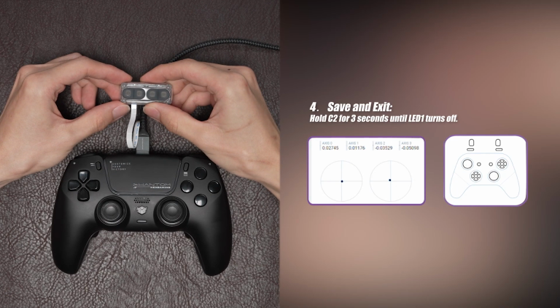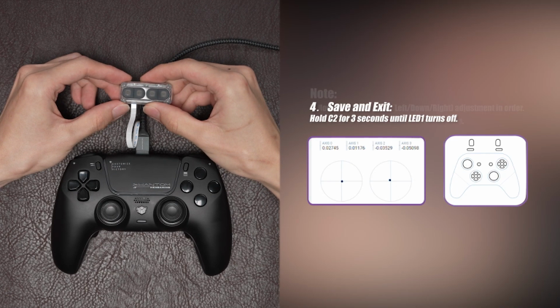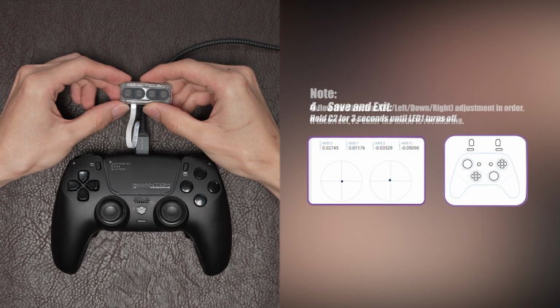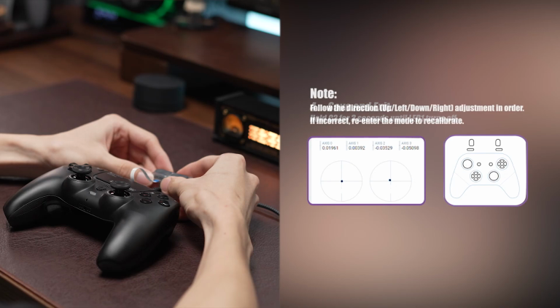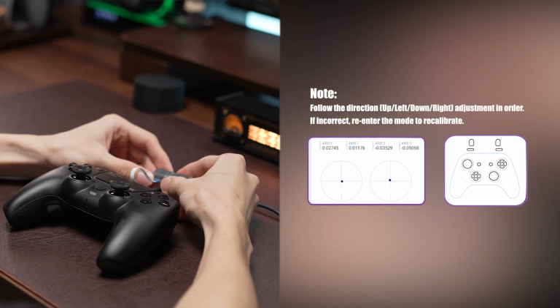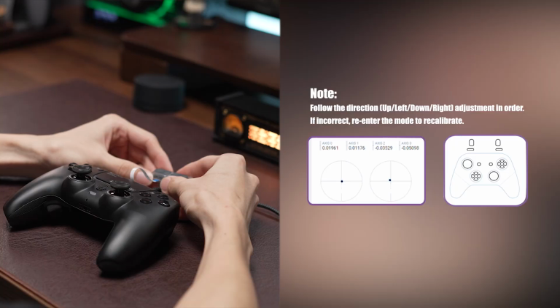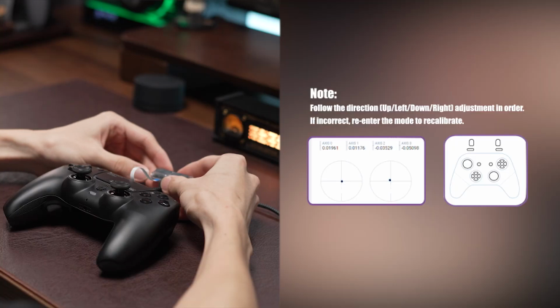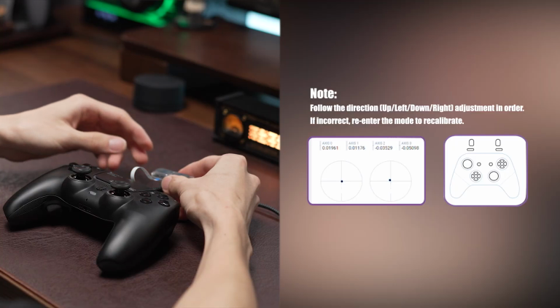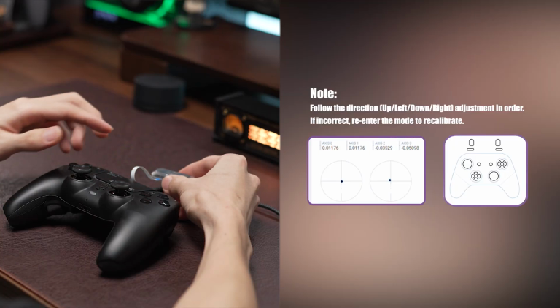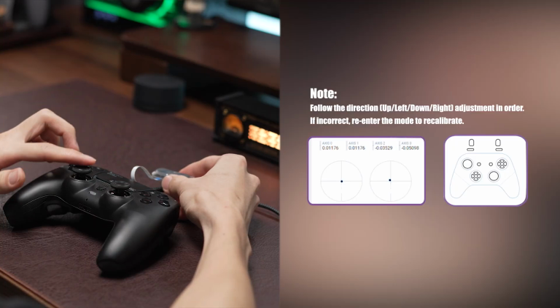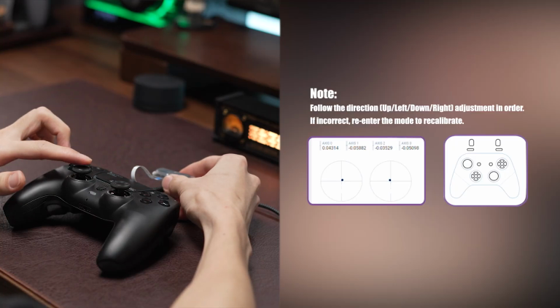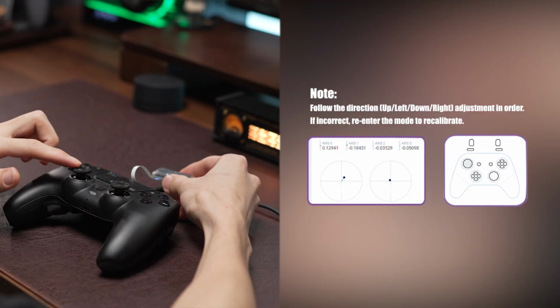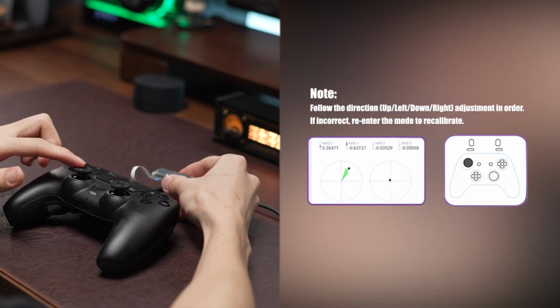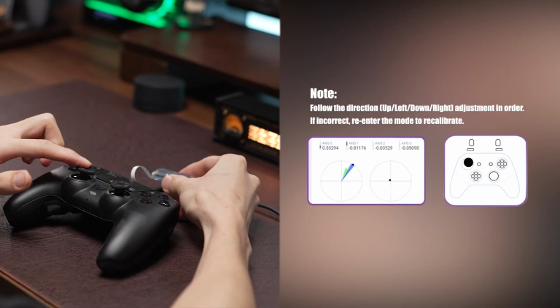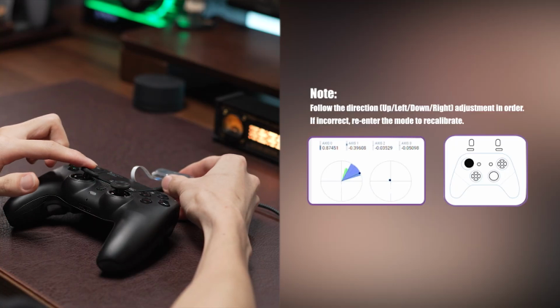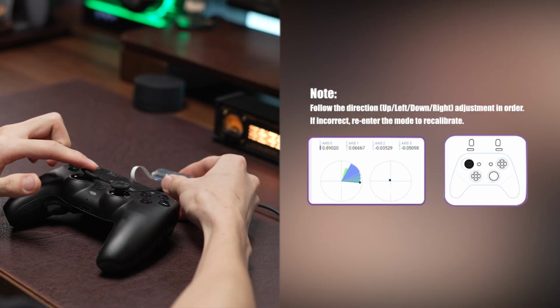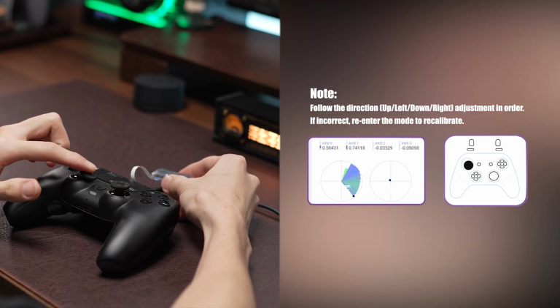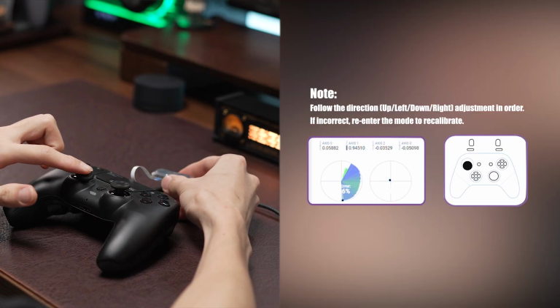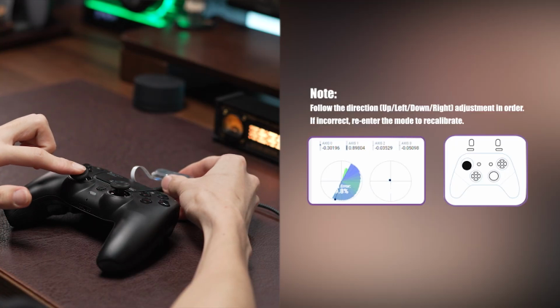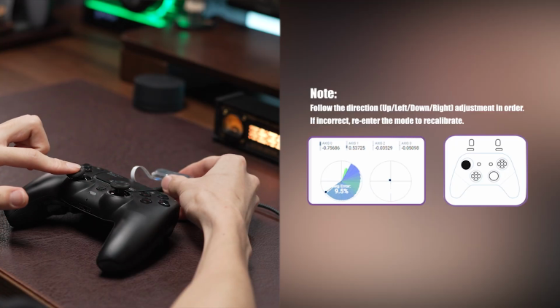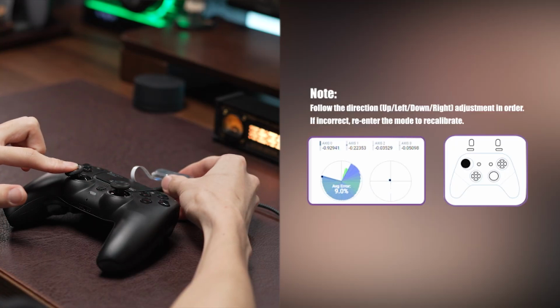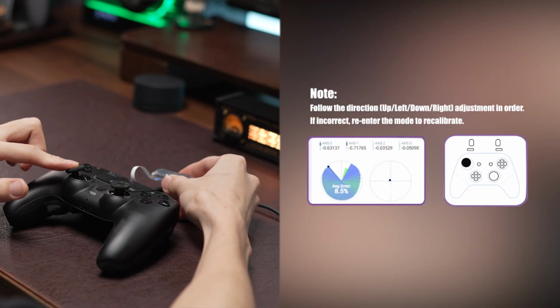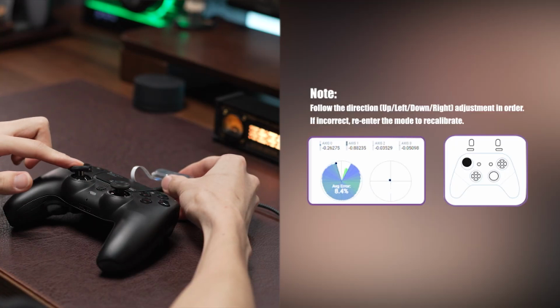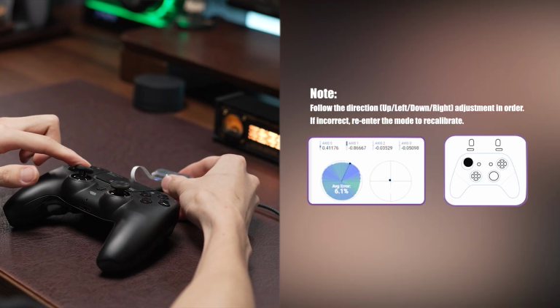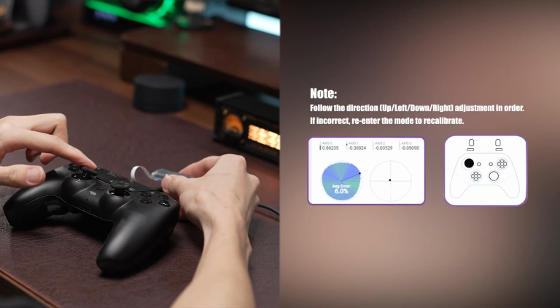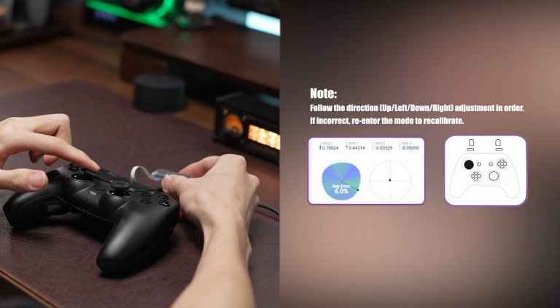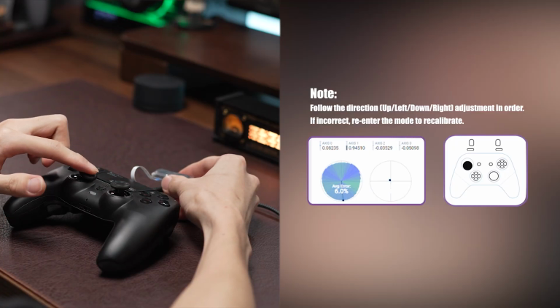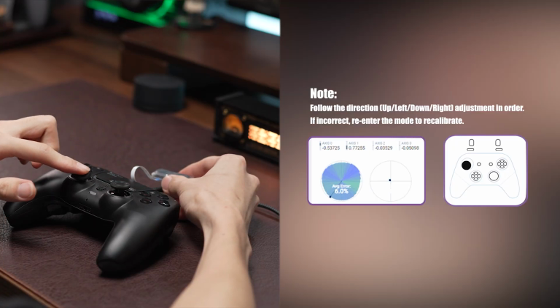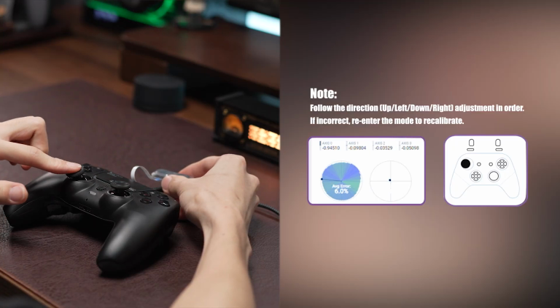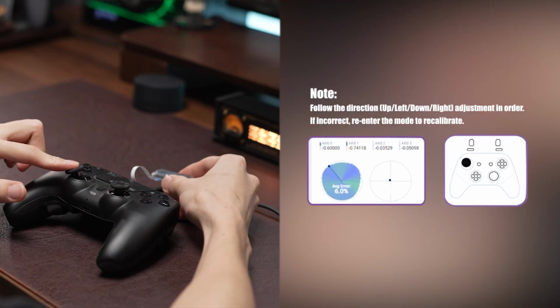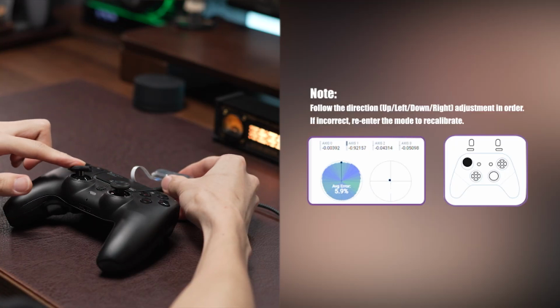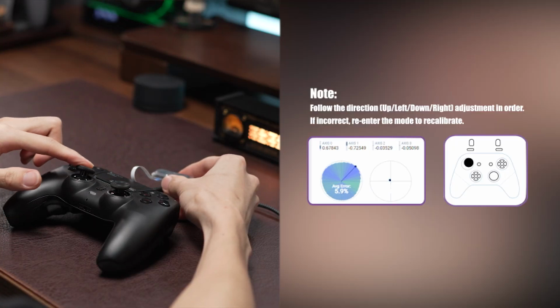Then hold and press the C2 button until the LED turns off to save and exit. Test the joystick's circular input area in the GamePad Tester to check if the calibration works.